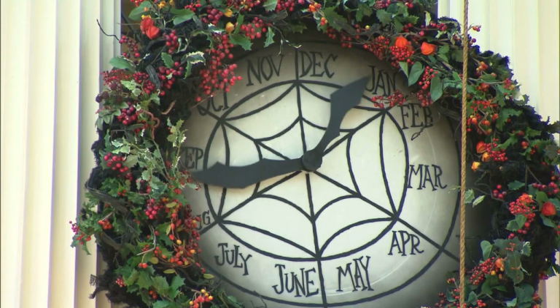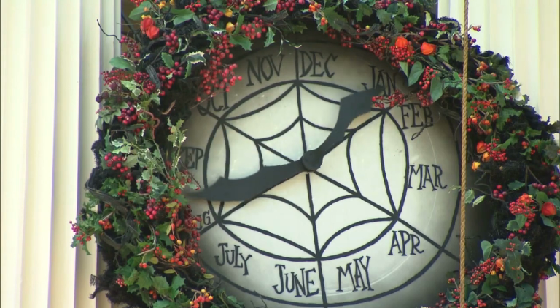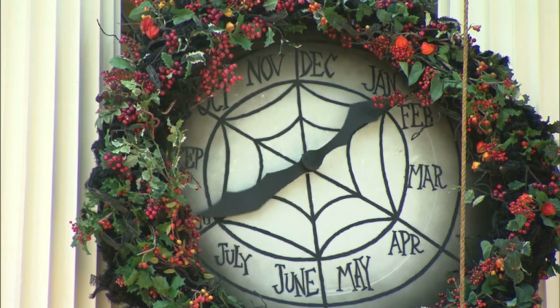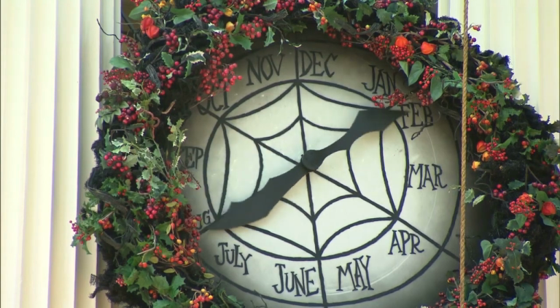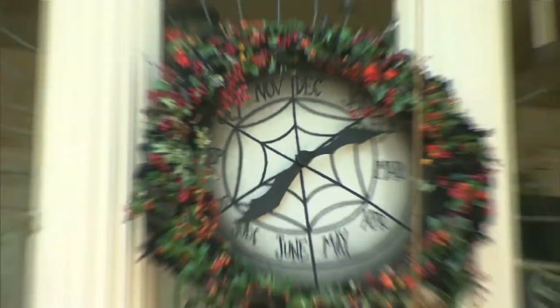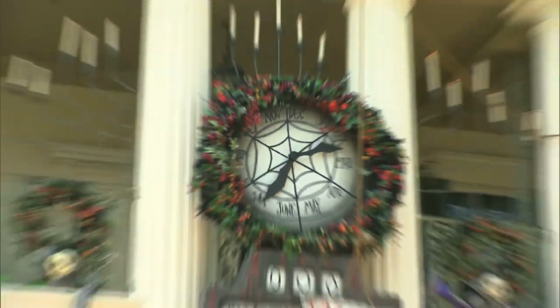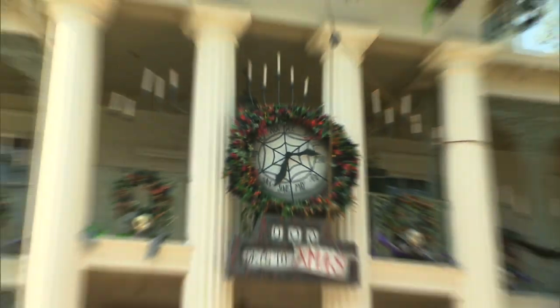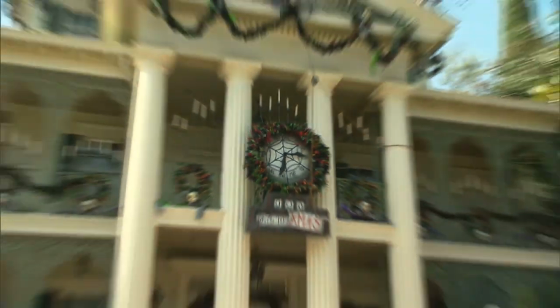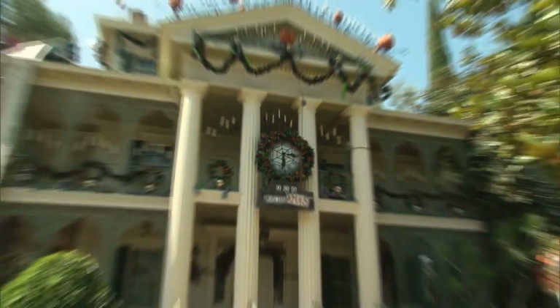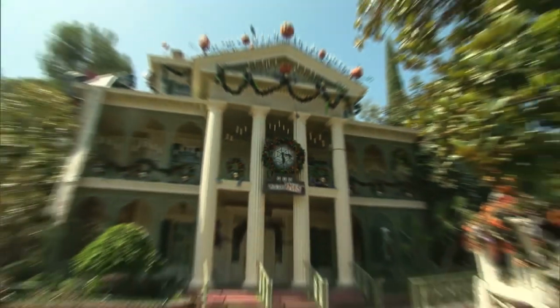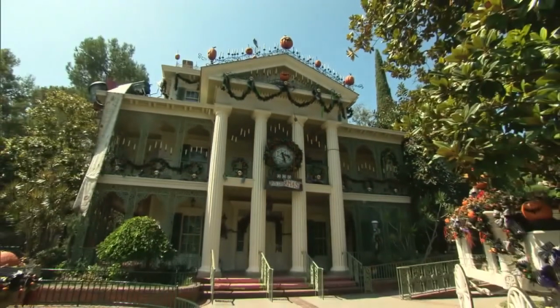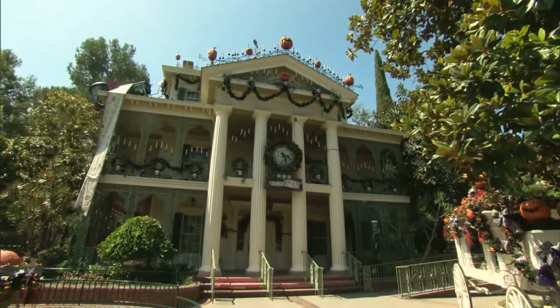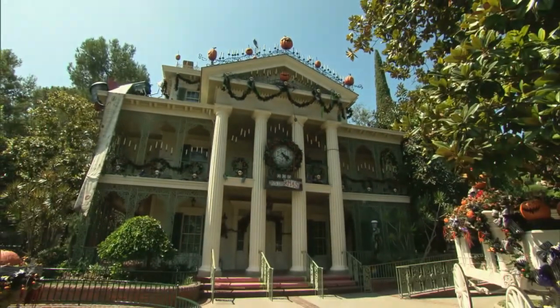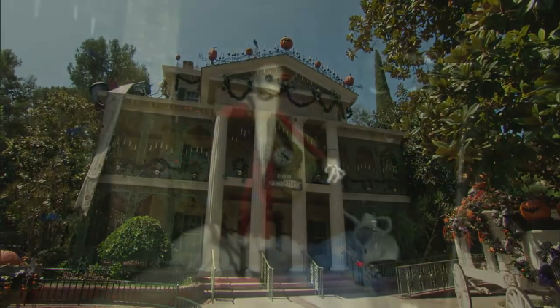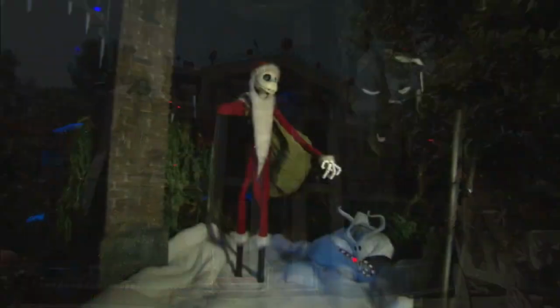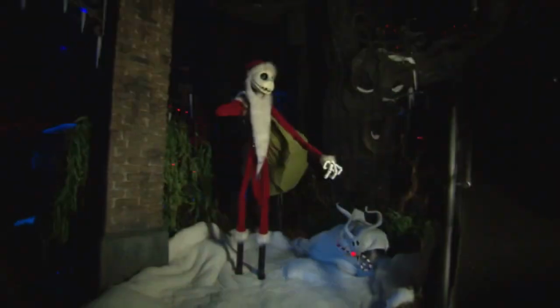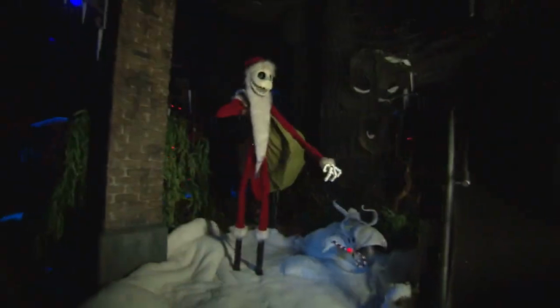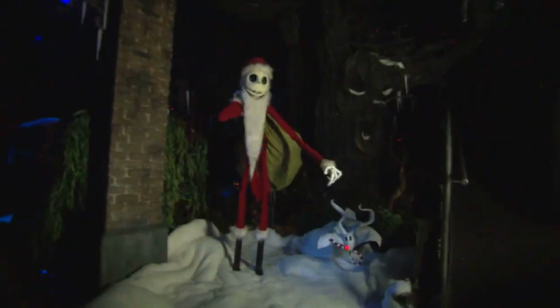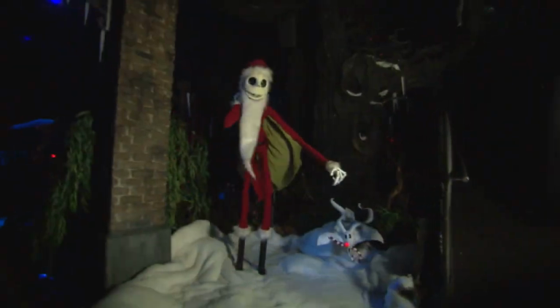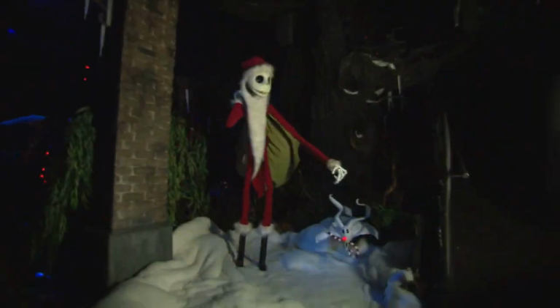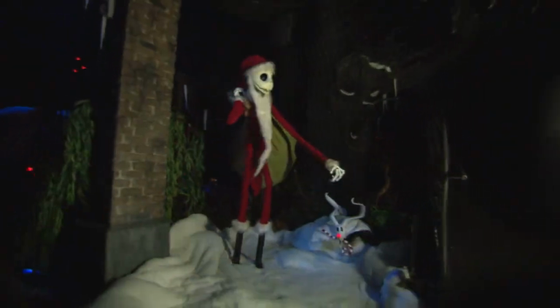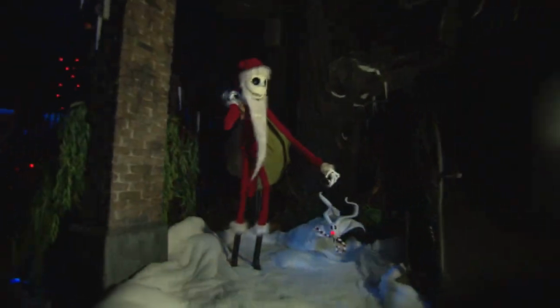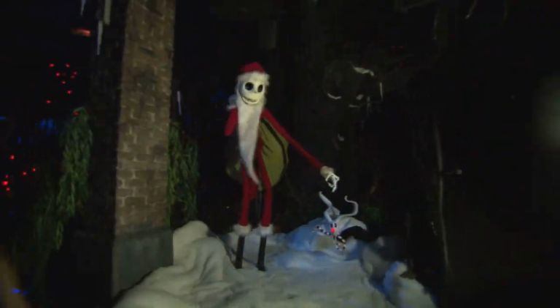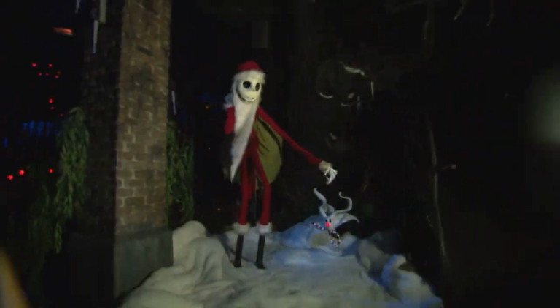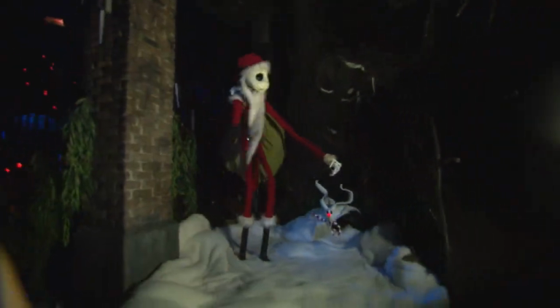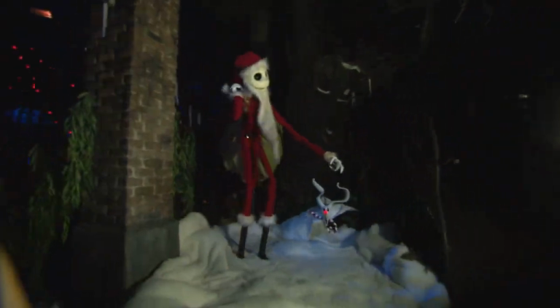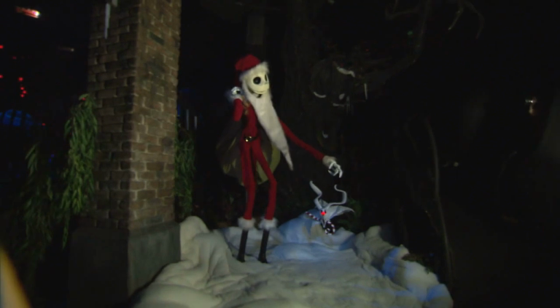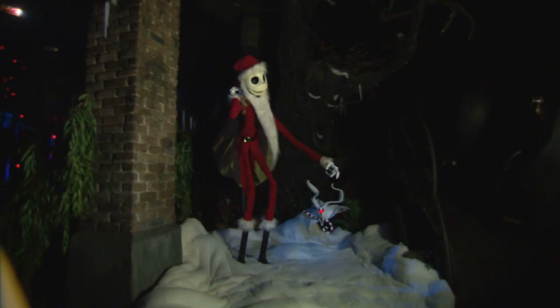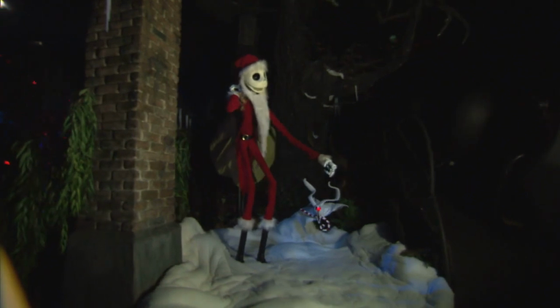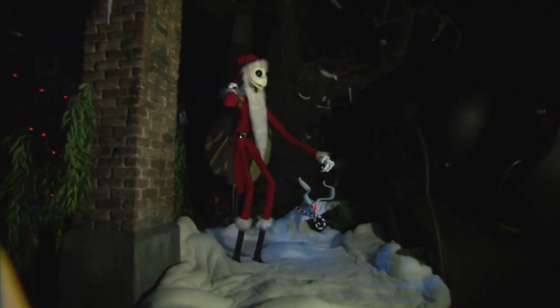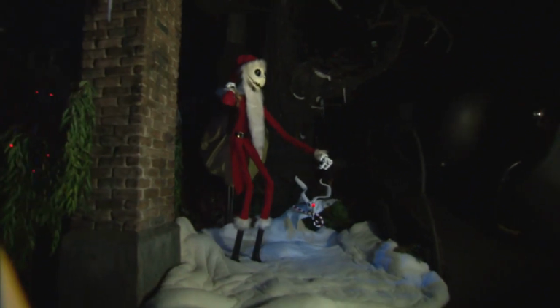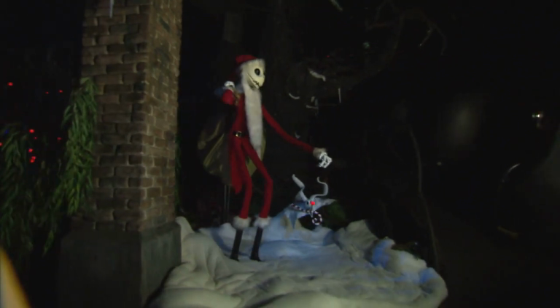Bringing you the best of California from the Disneyland Resort. I'm Audra Stafford for California Life.